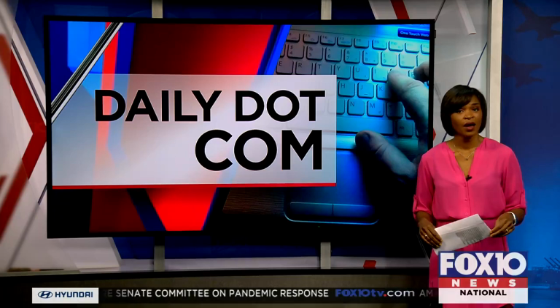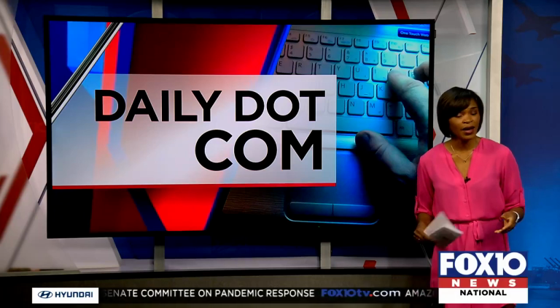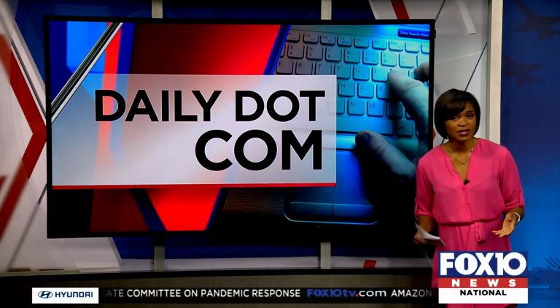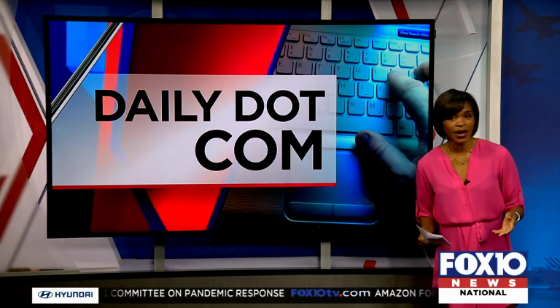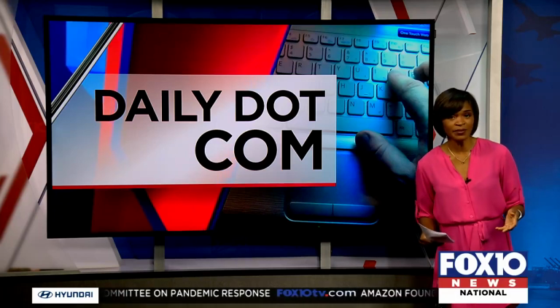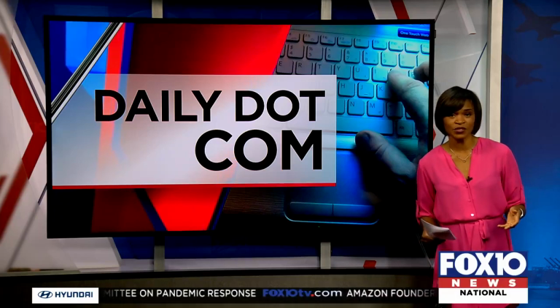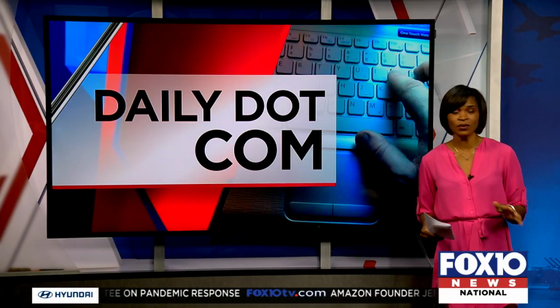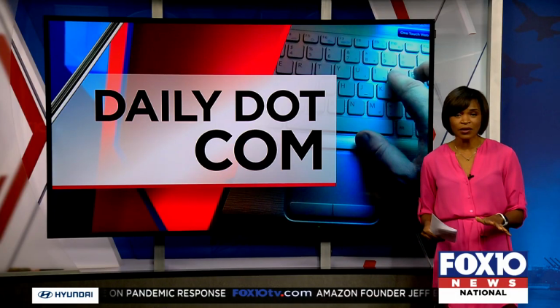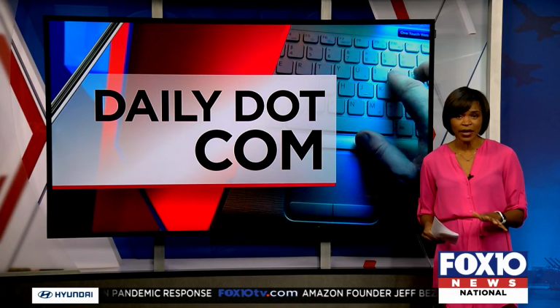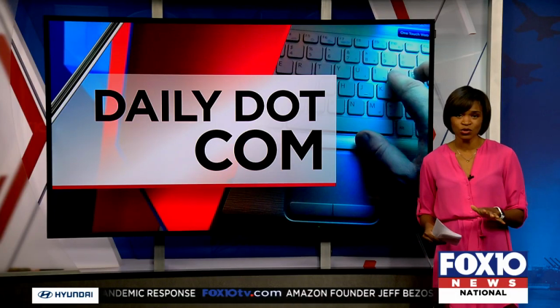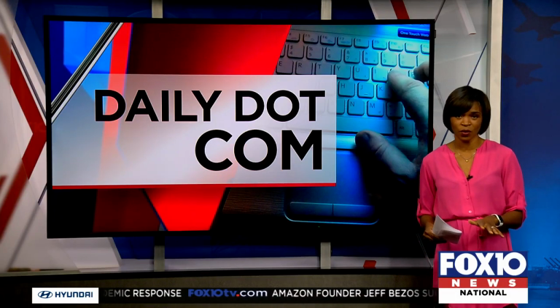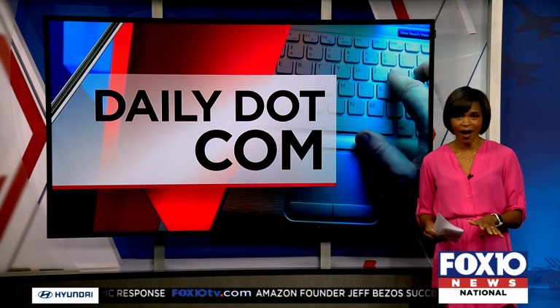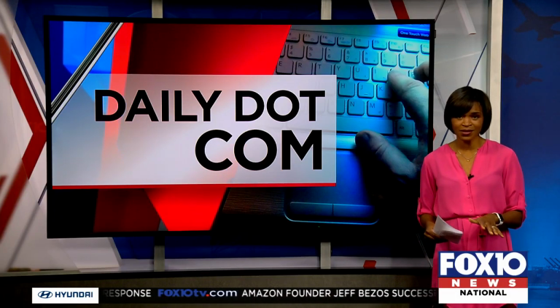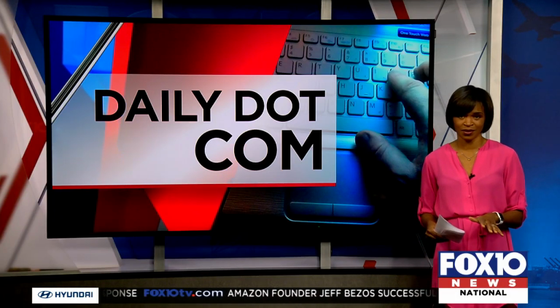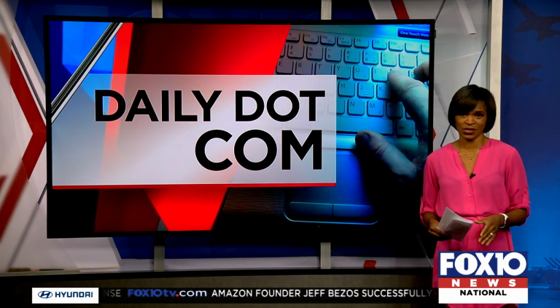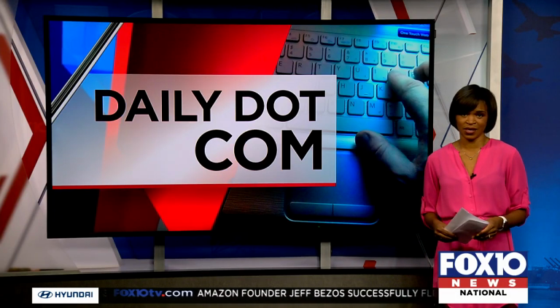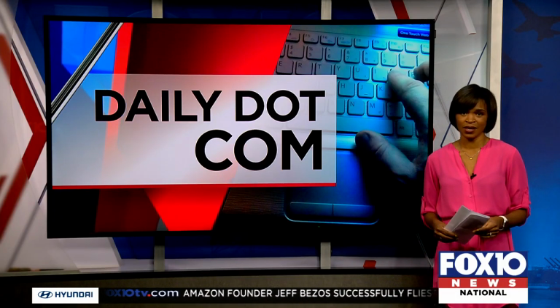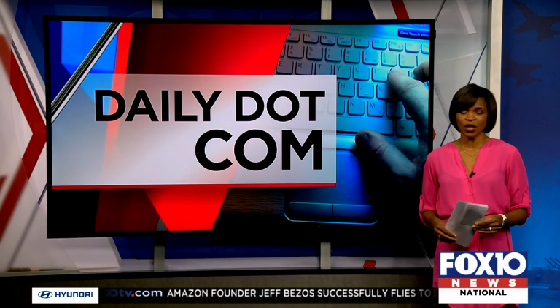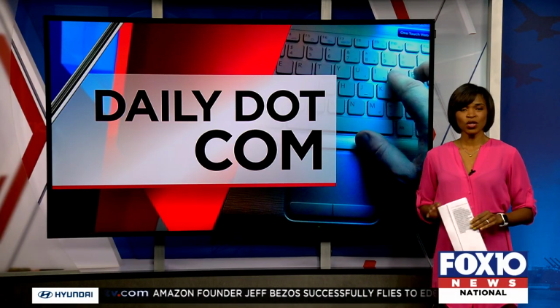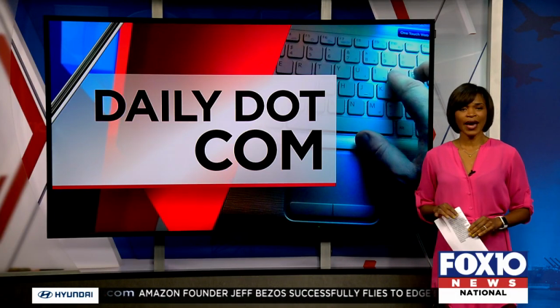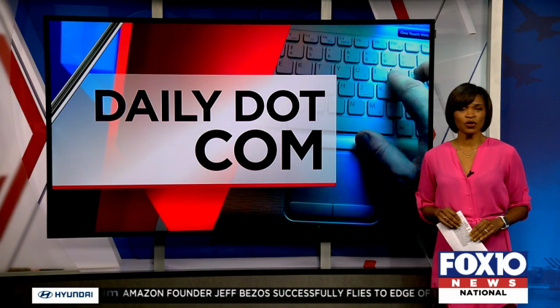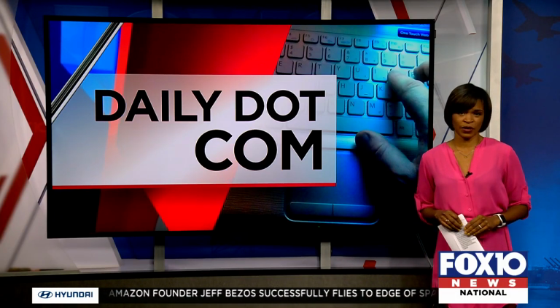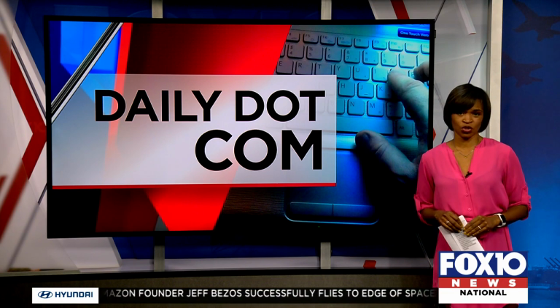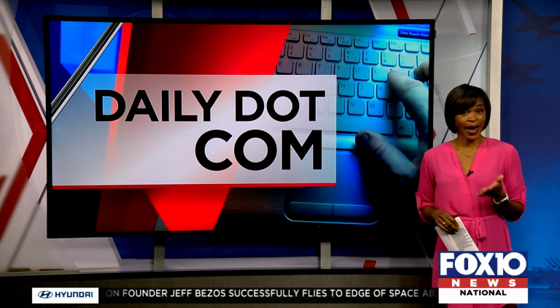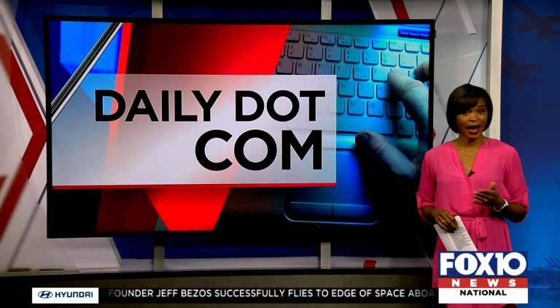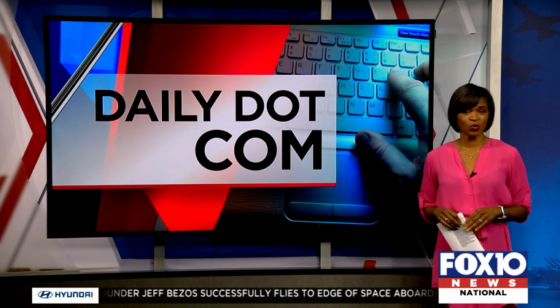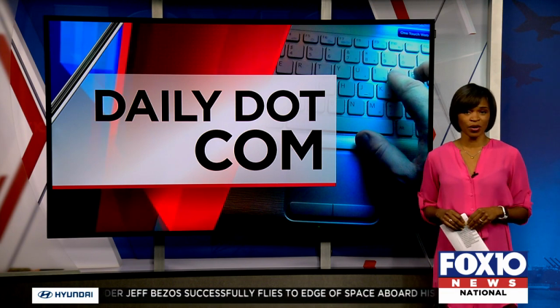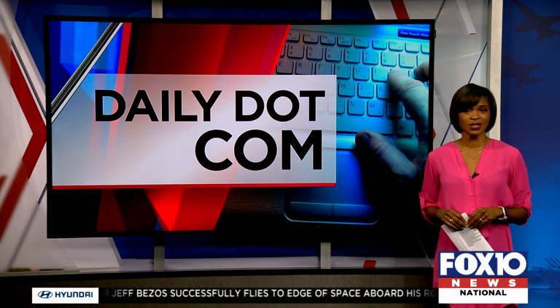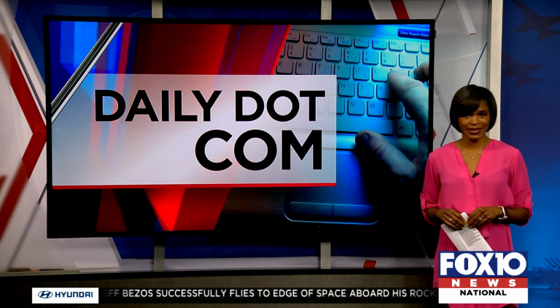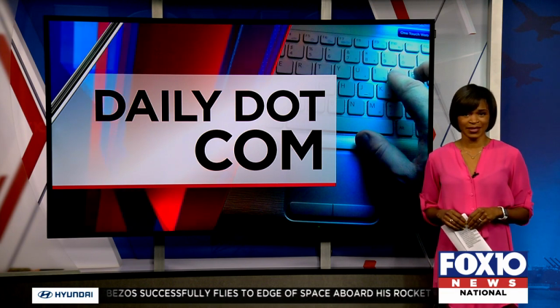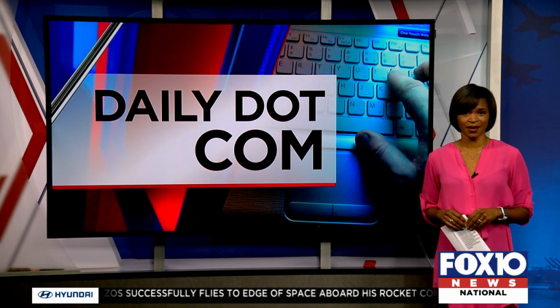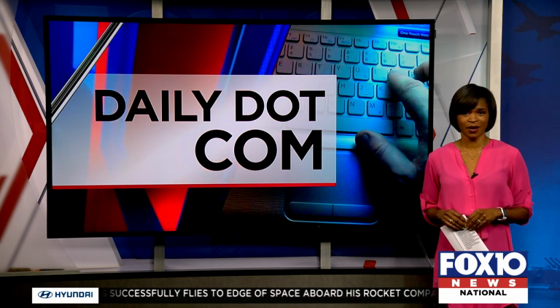Got Instagram? If so, now you can control the content you see. A look at a new feature and how it works, from MyDaily.com.